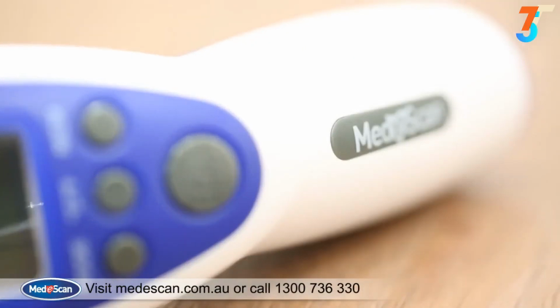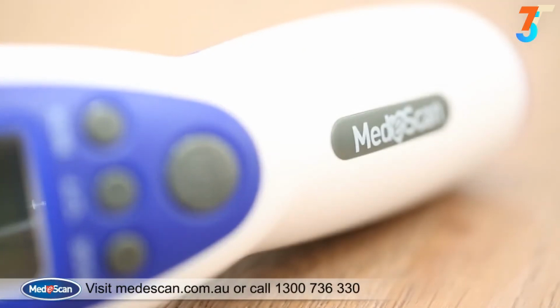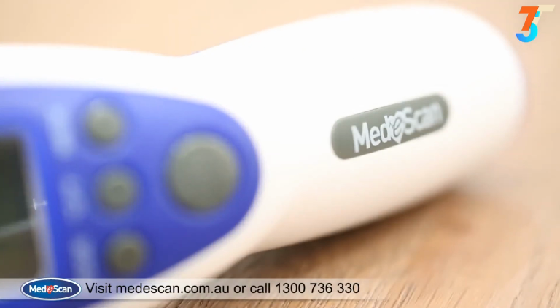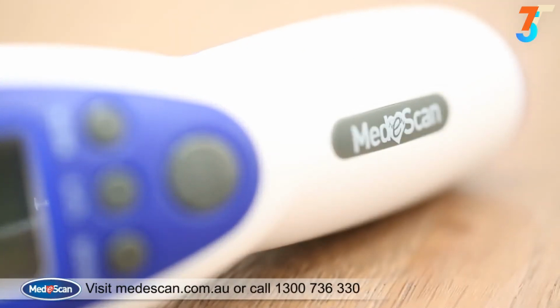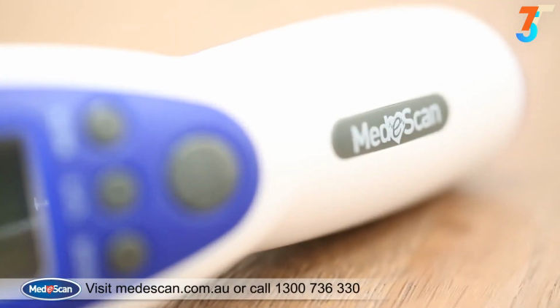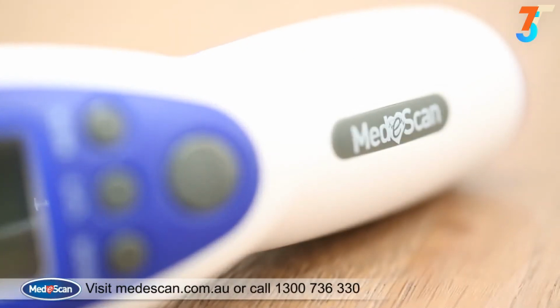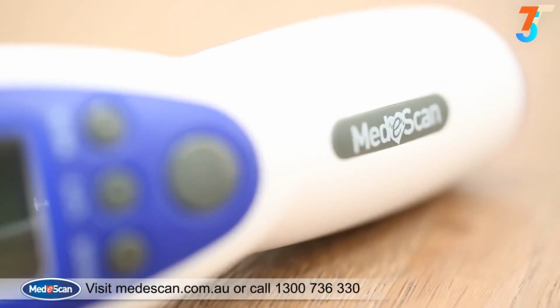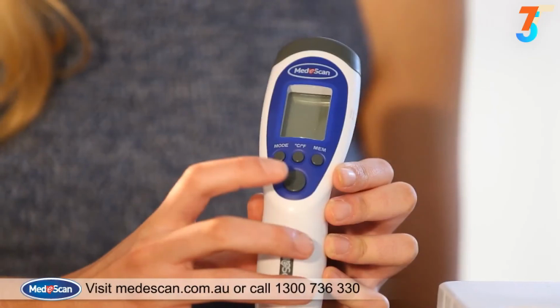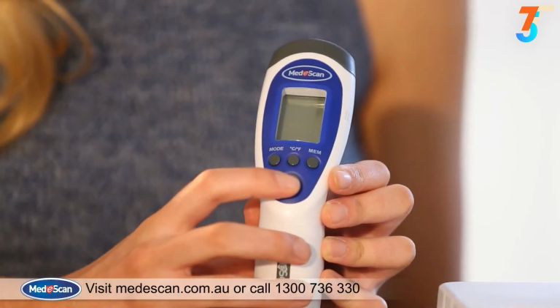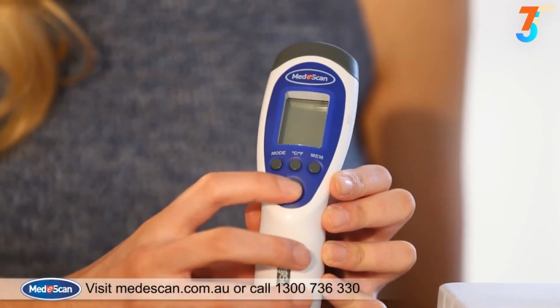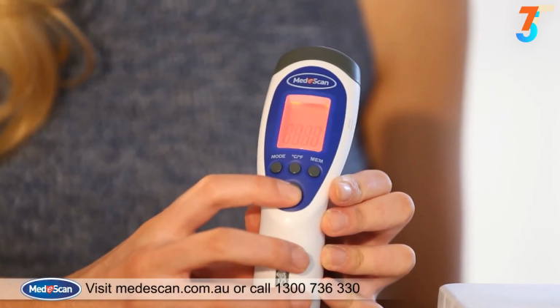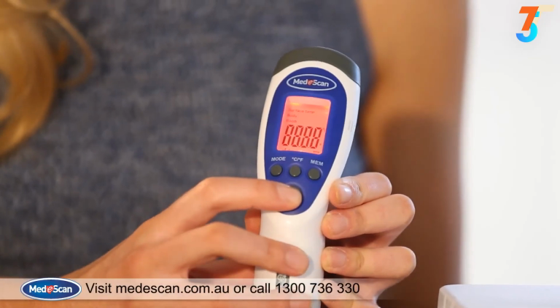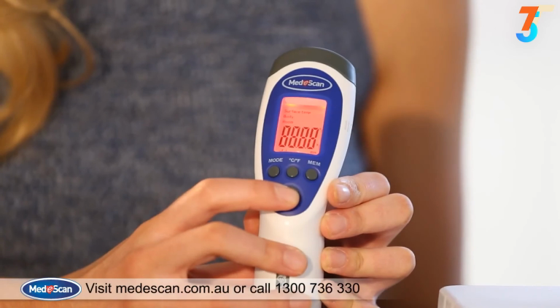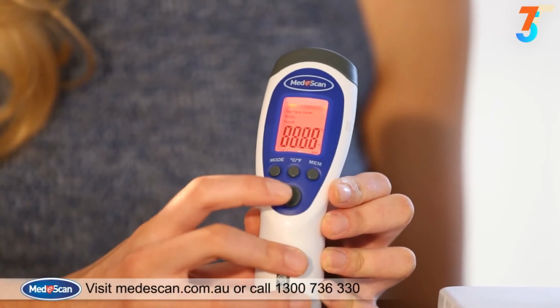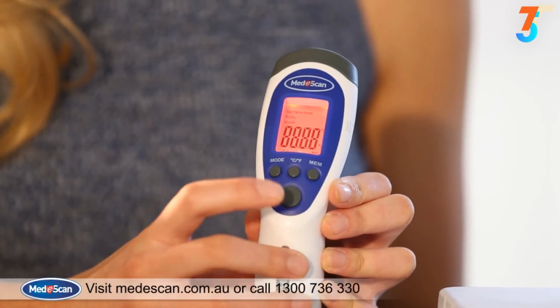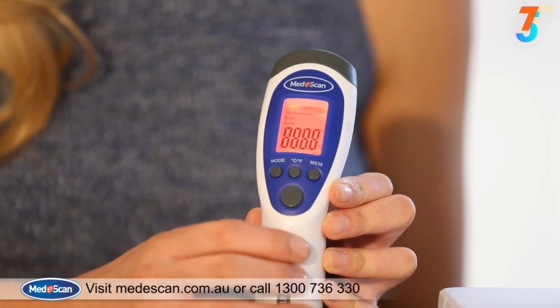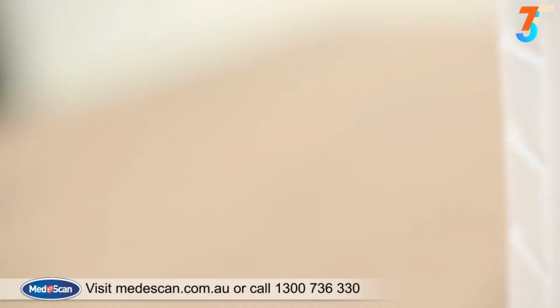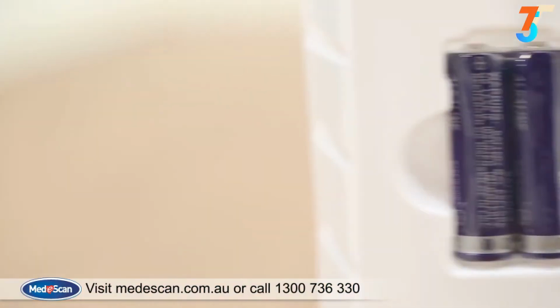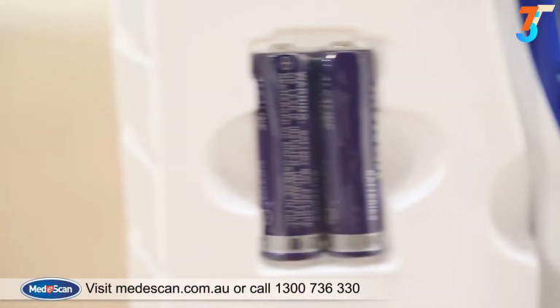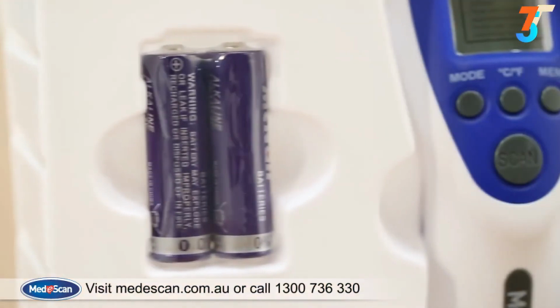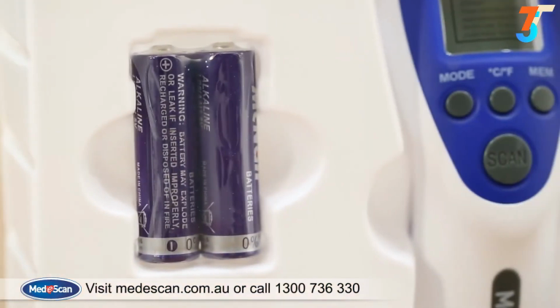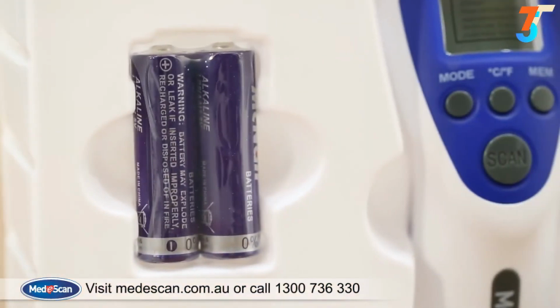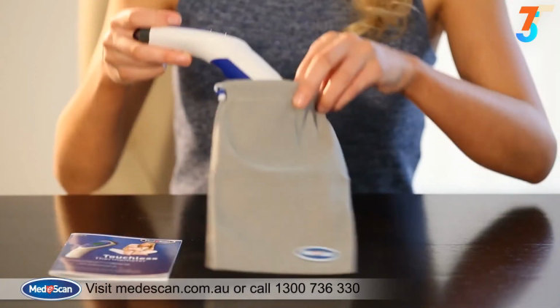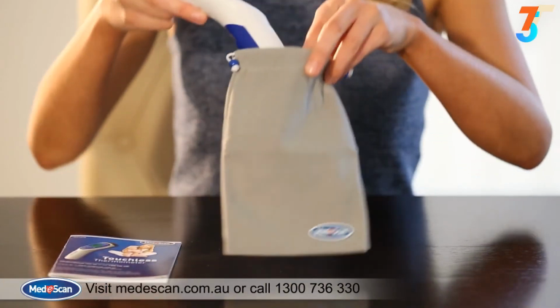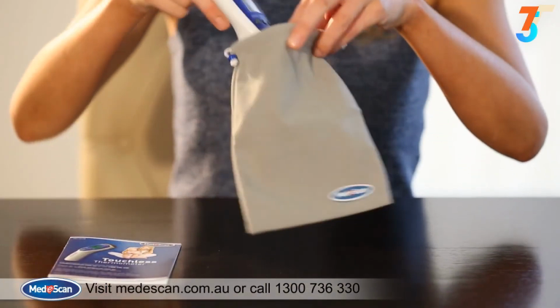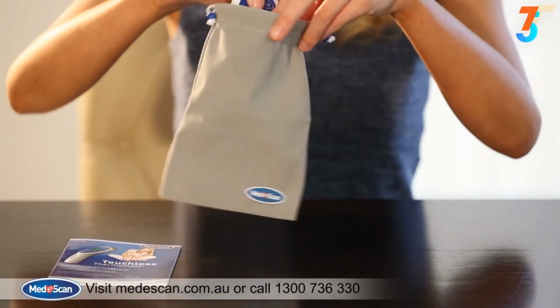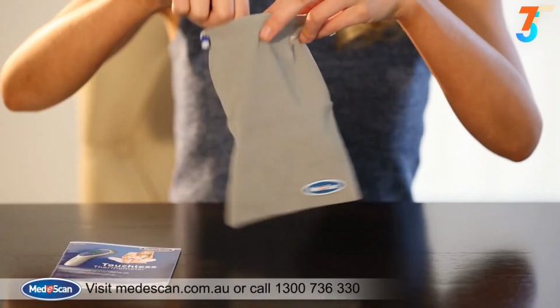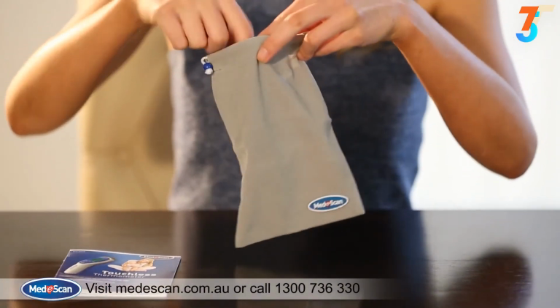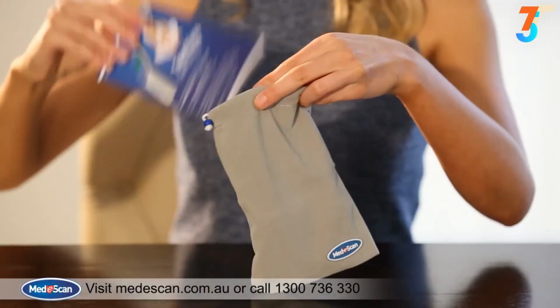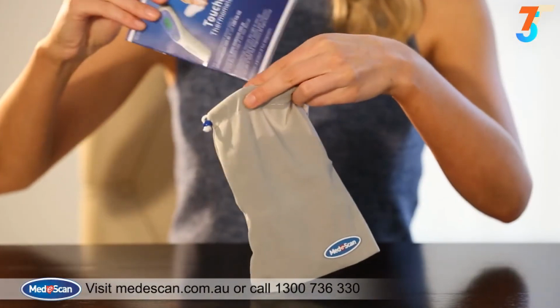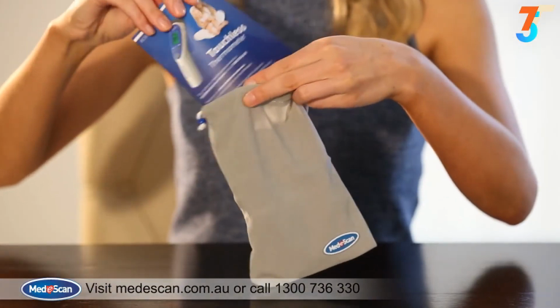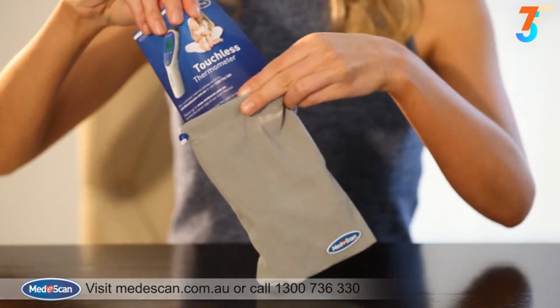For your convenience, the Mediscan touchless thermometer batteries and a carry pouch are all included in one box.